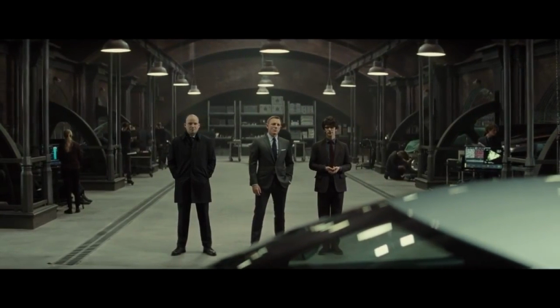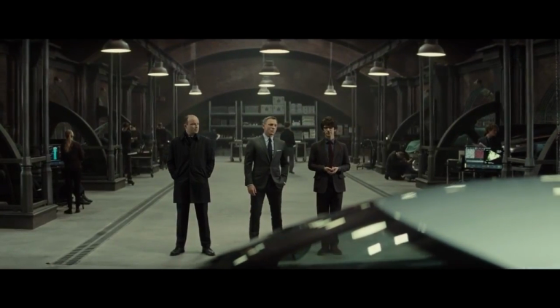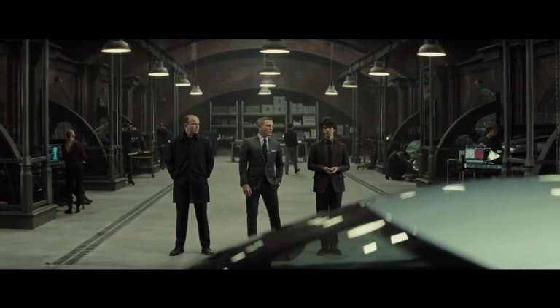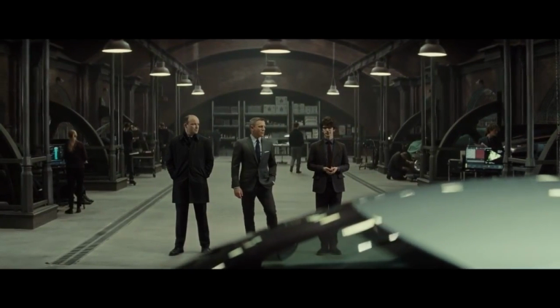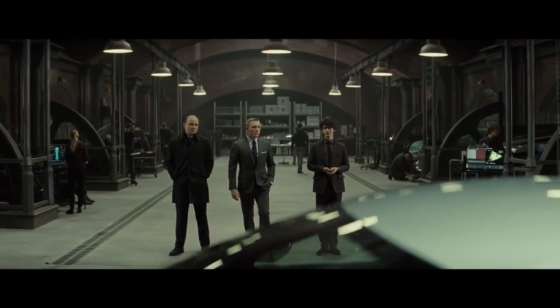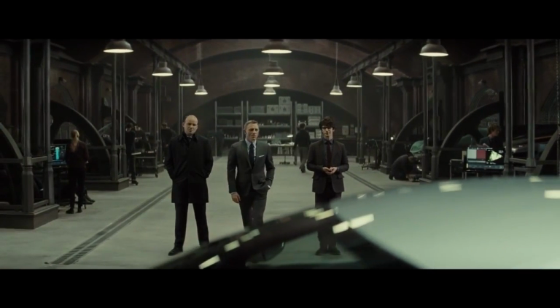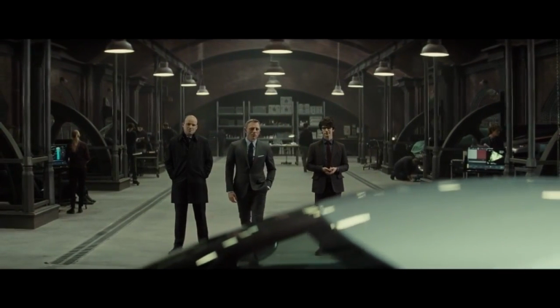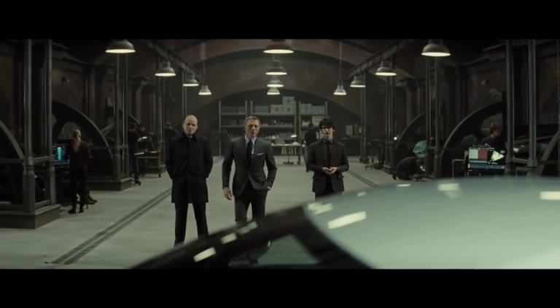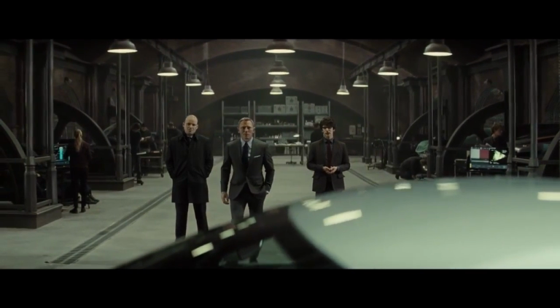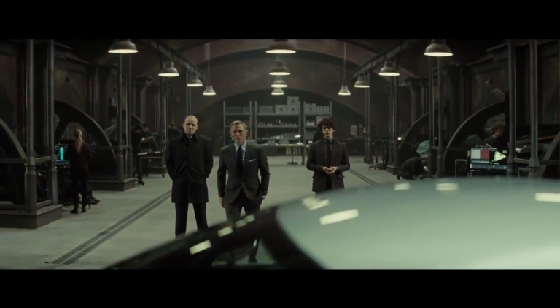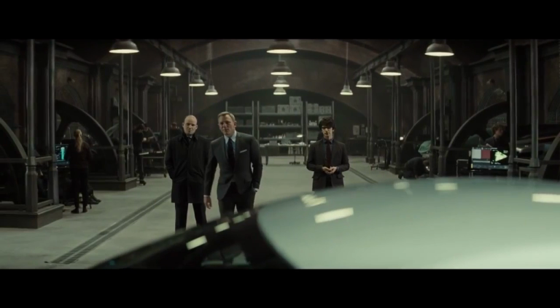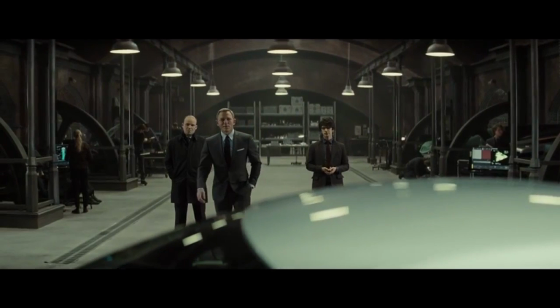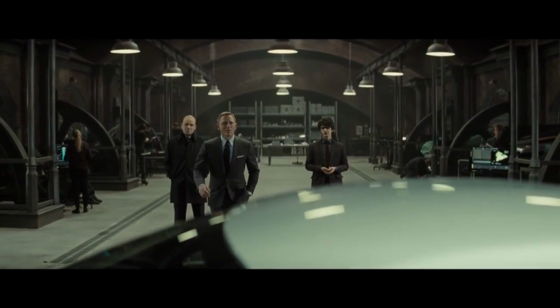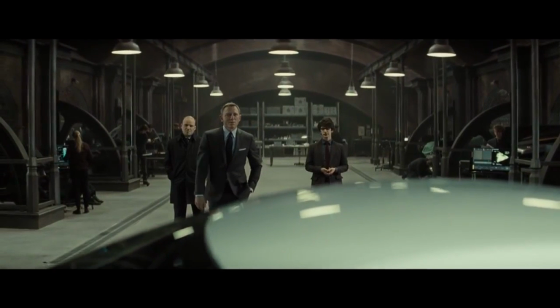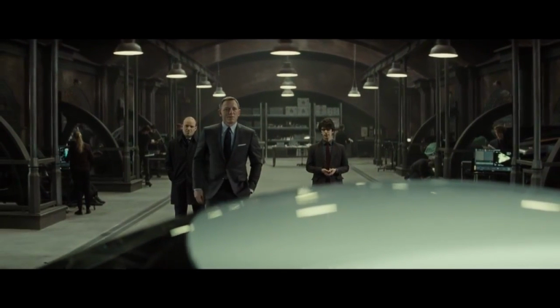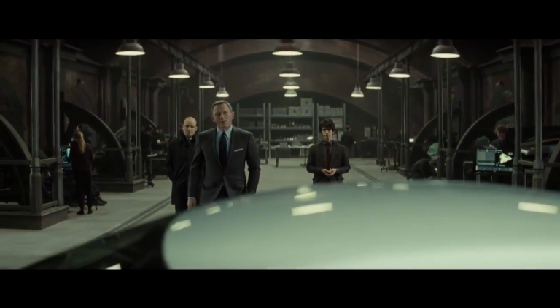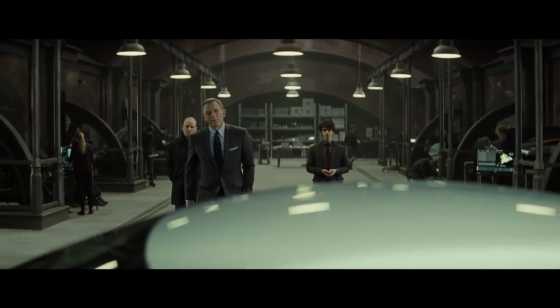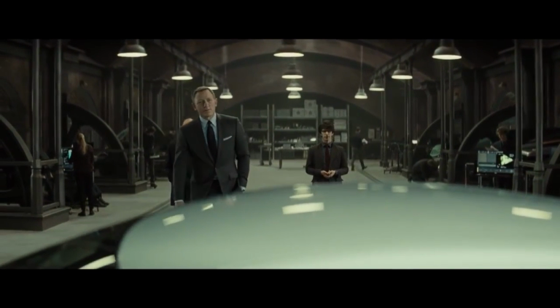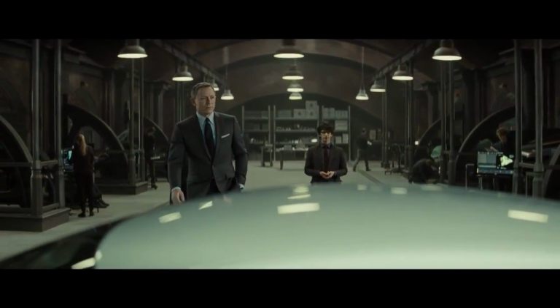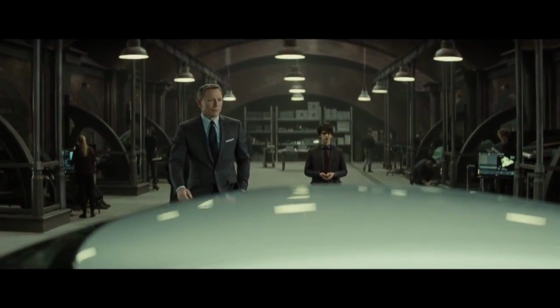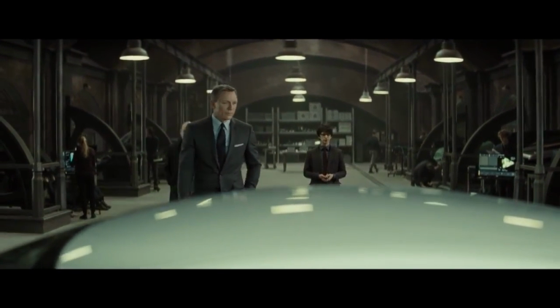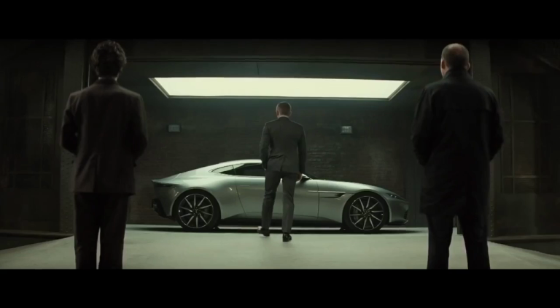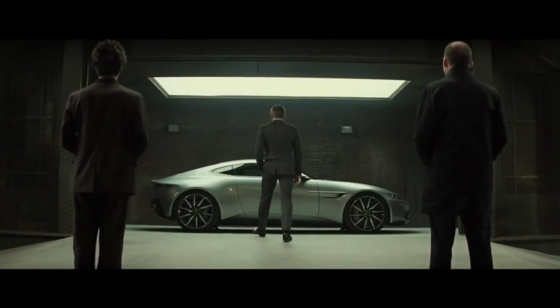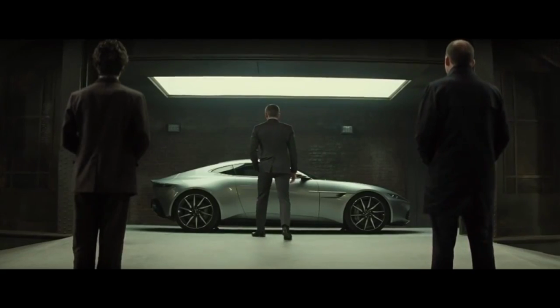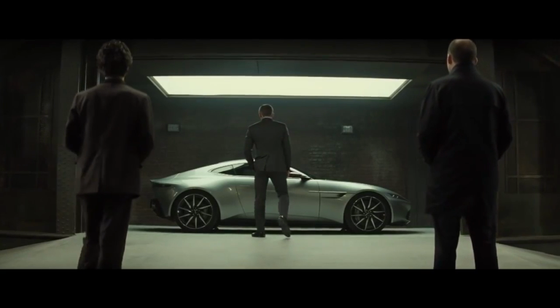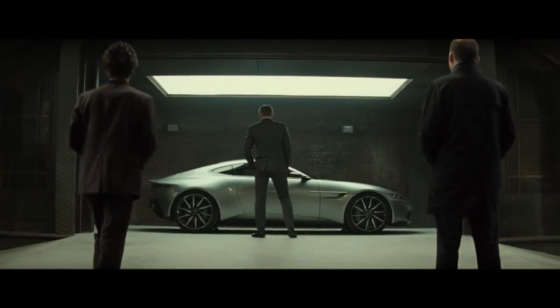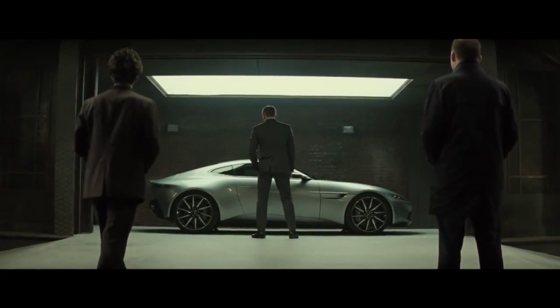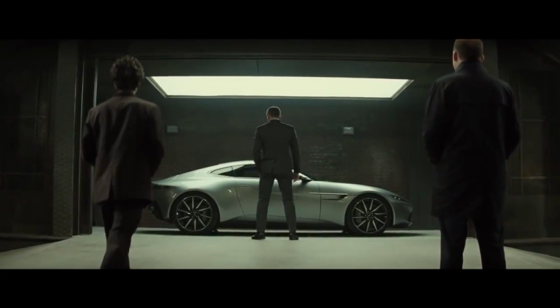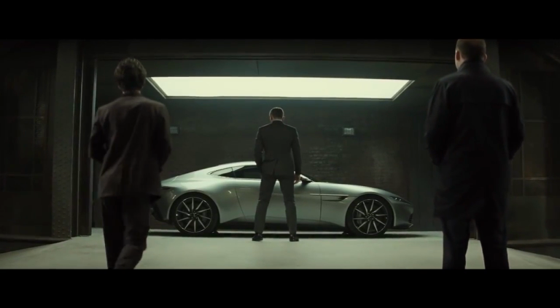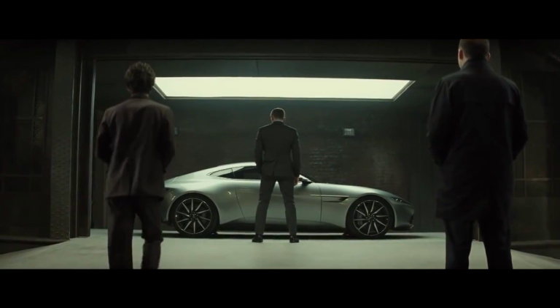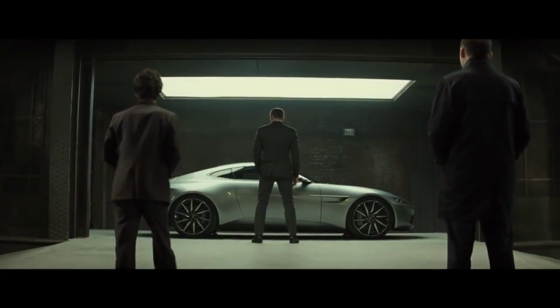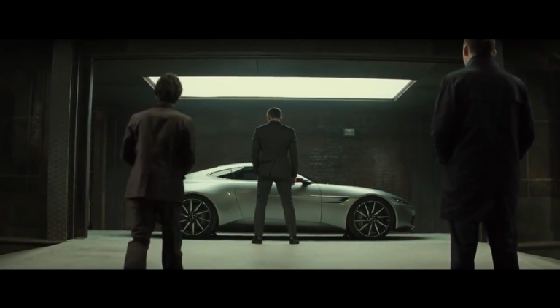Magnificent, isn't she? Zero to 60 in 3.2 seconds. Fully bulletproof. A few little tricks up her sleeve.